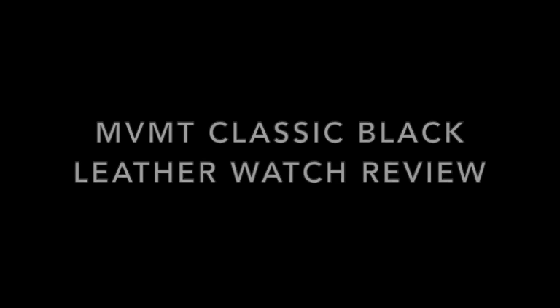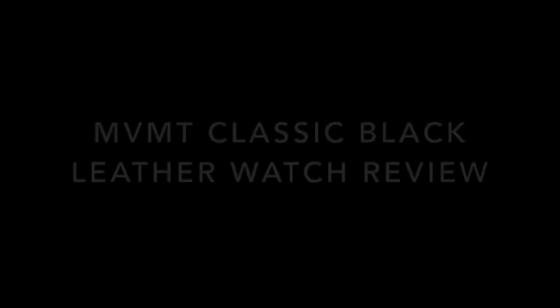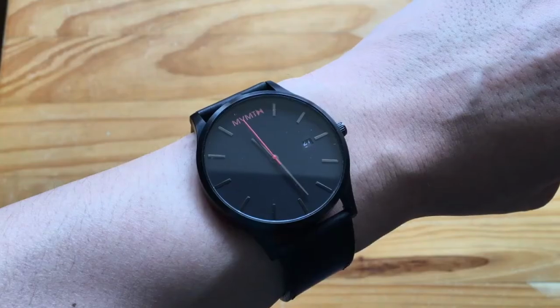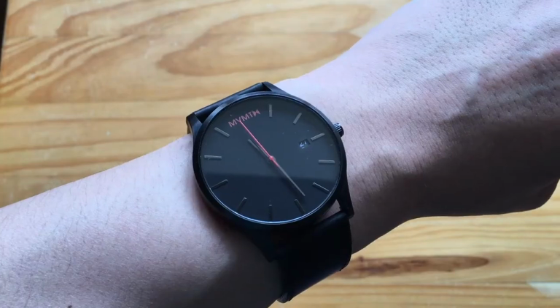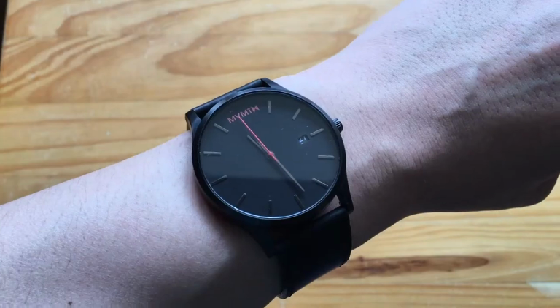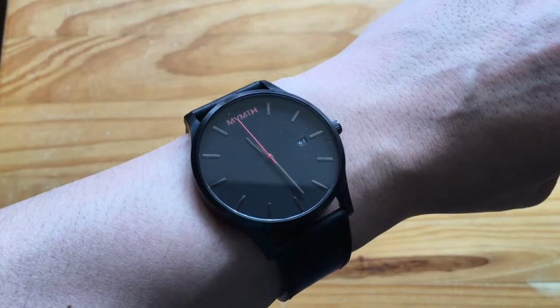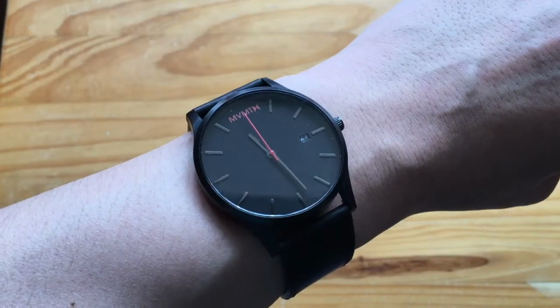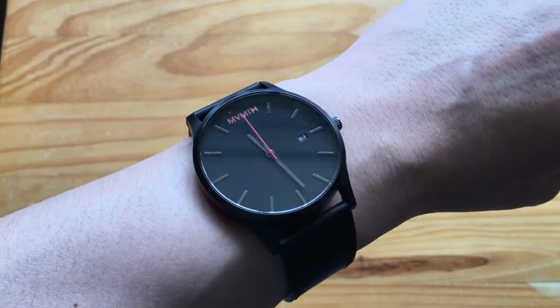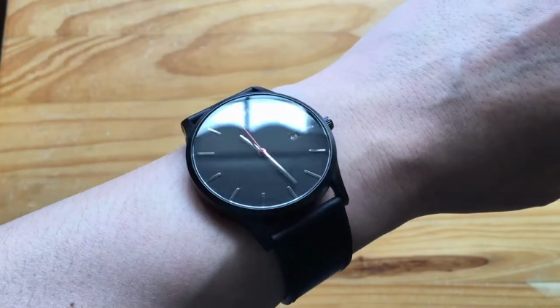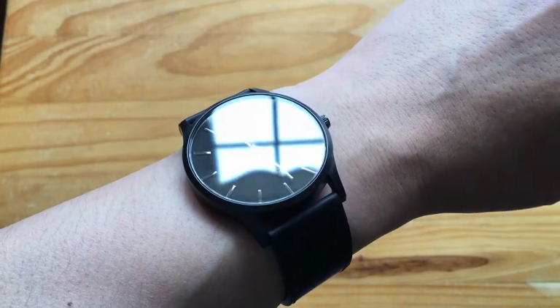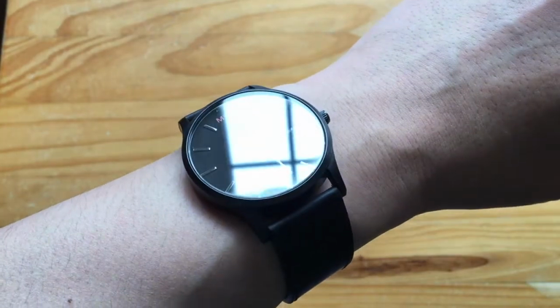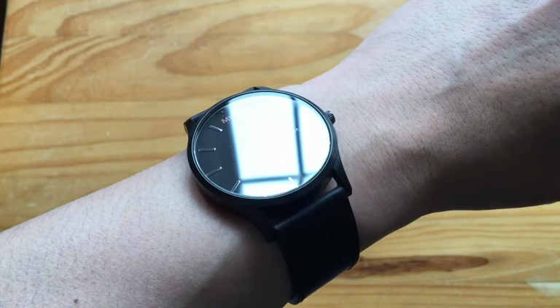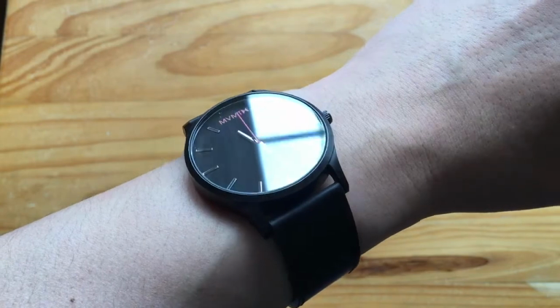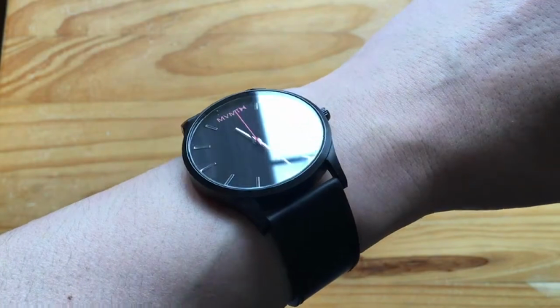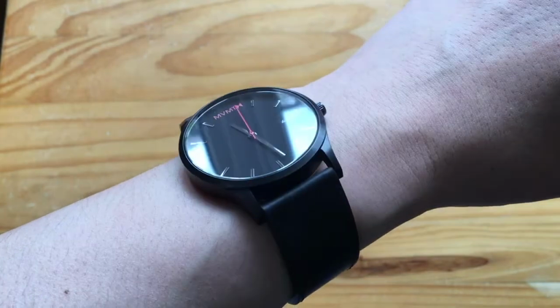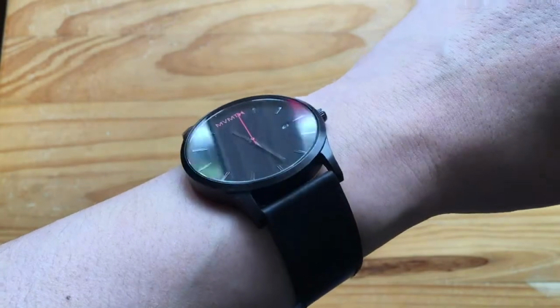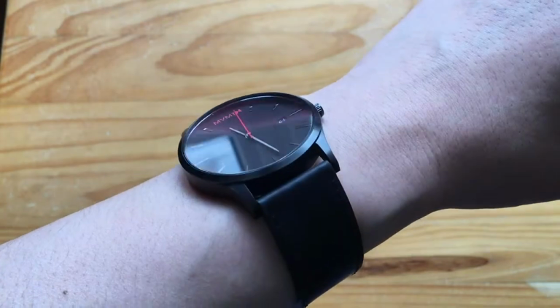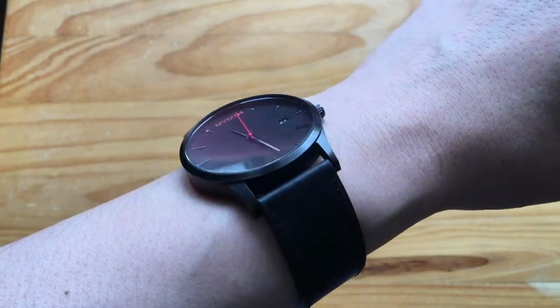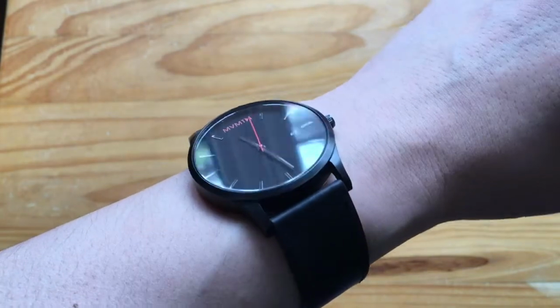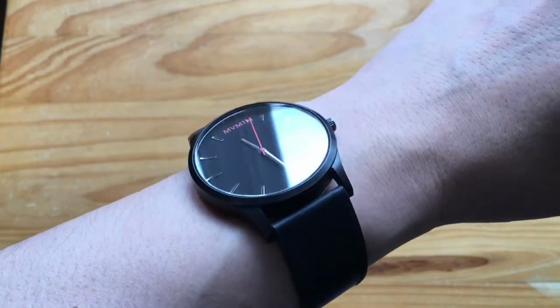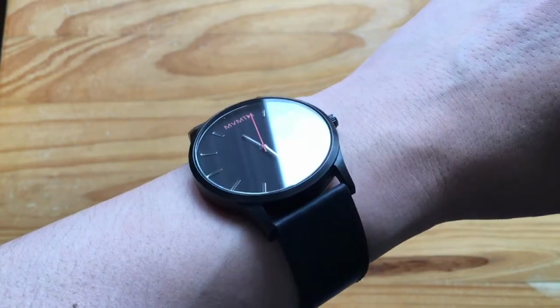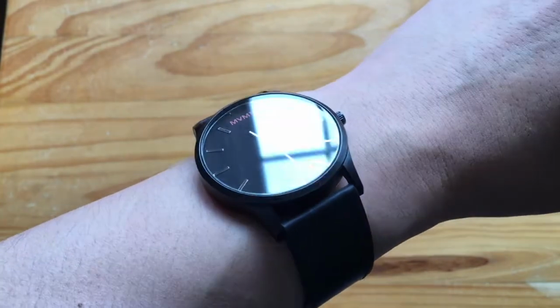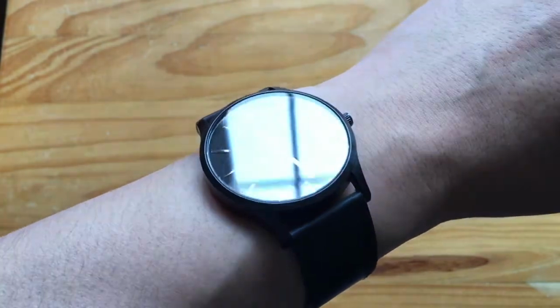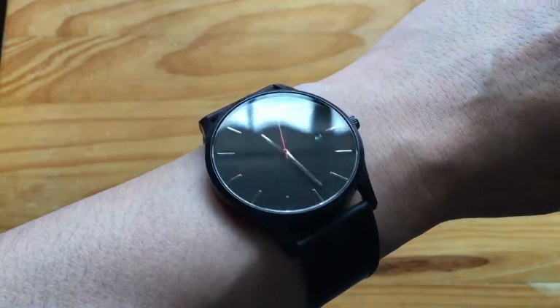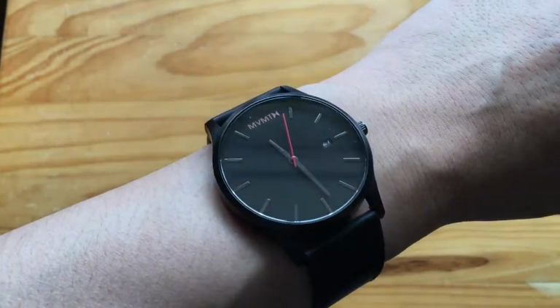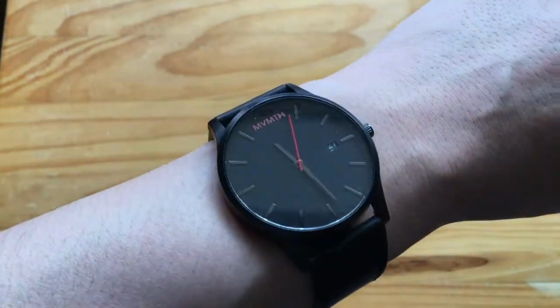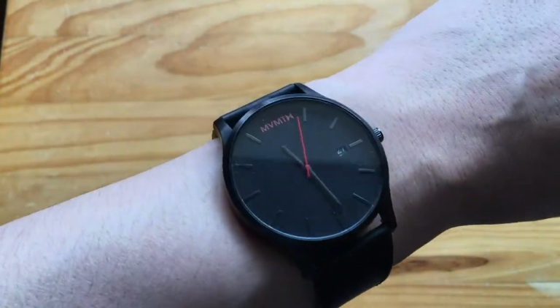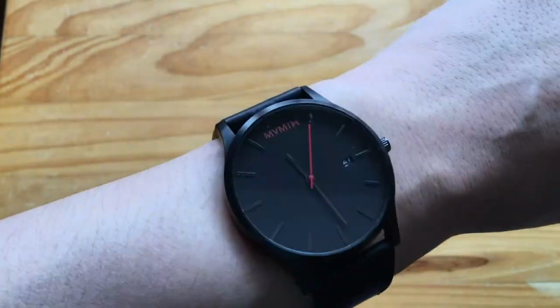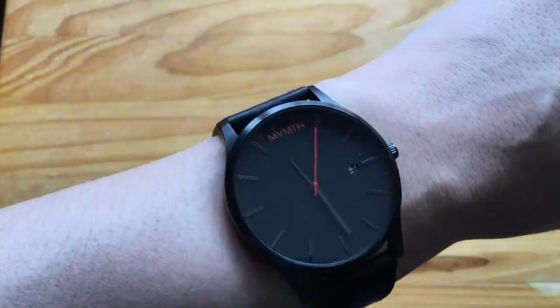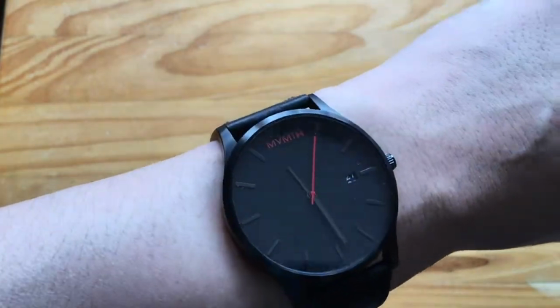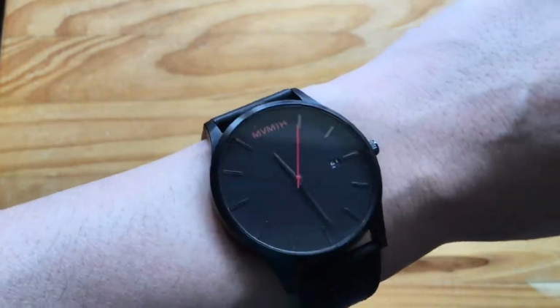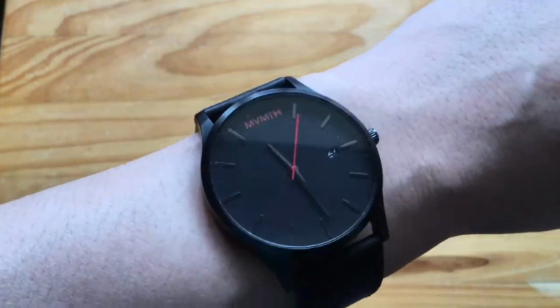Hello, today we're going to go over the classic black leather MVMT — I think it's pronounced 'movement' — watch.